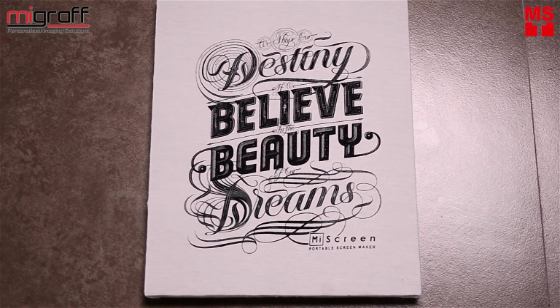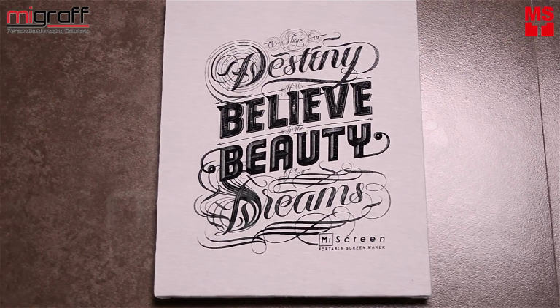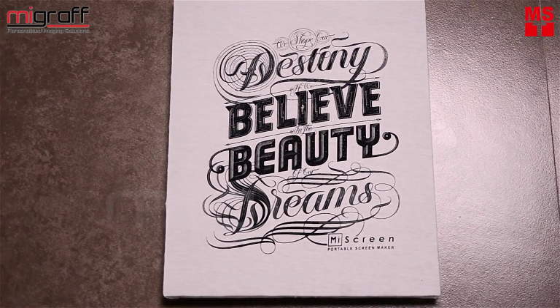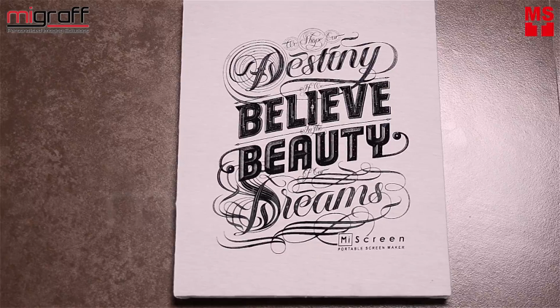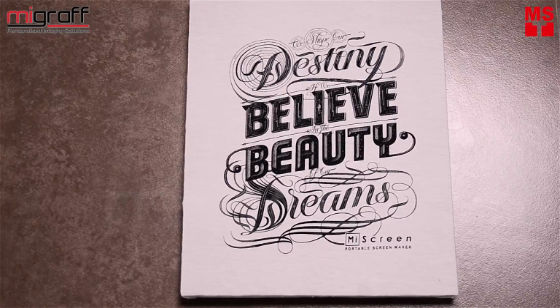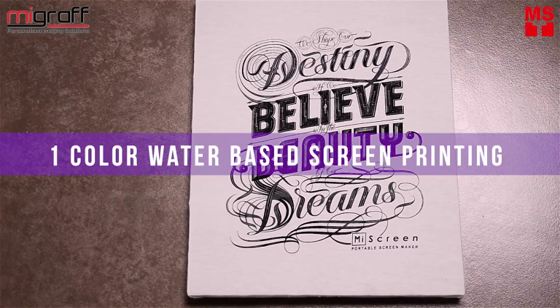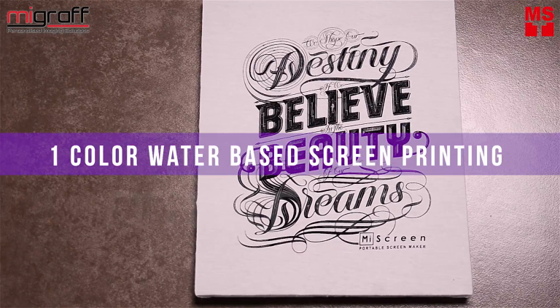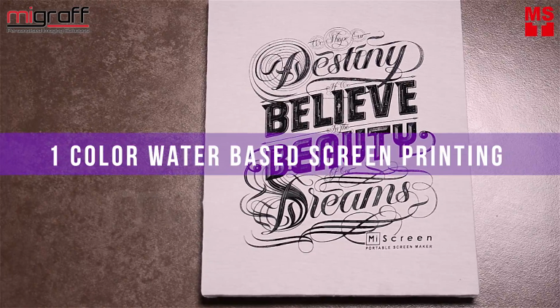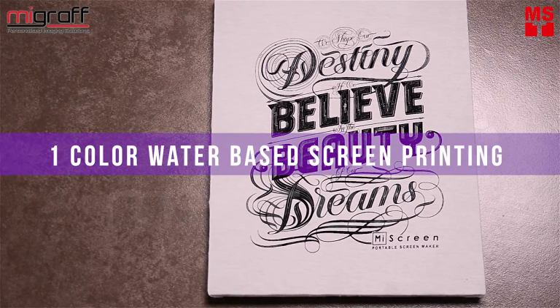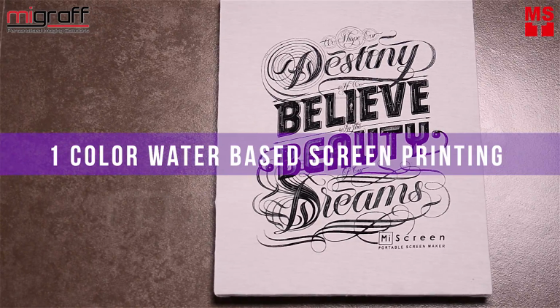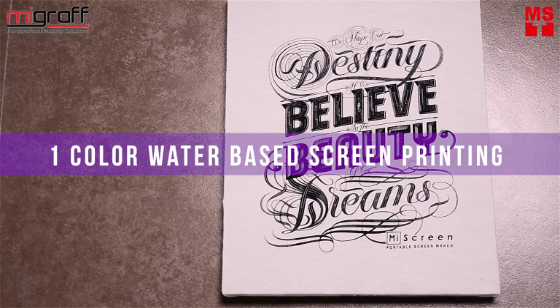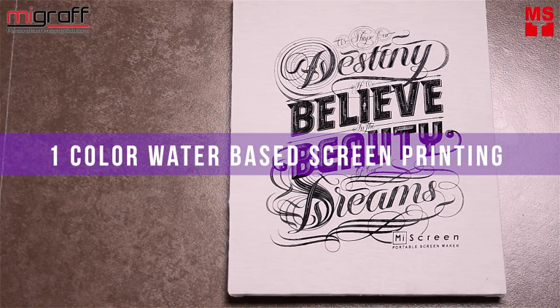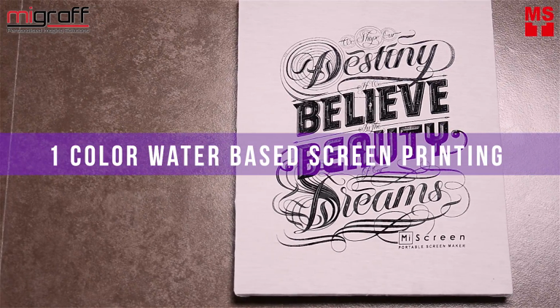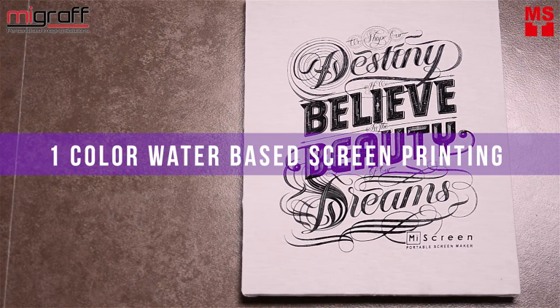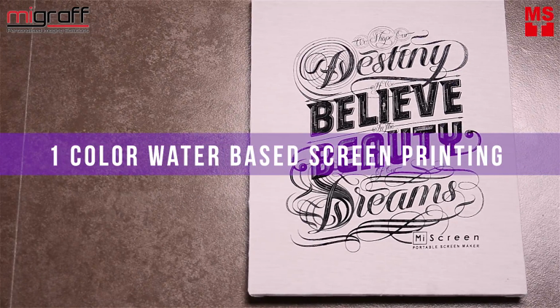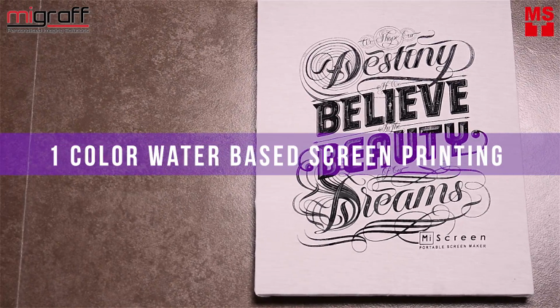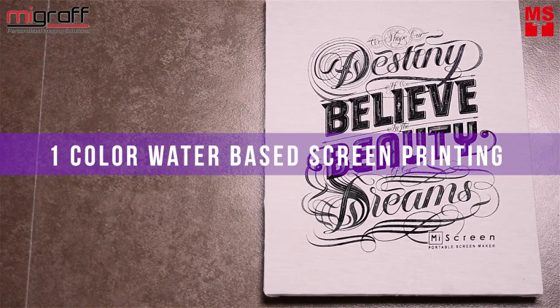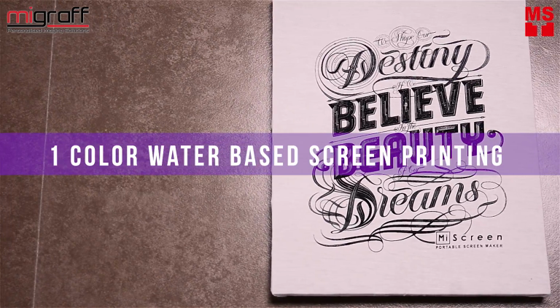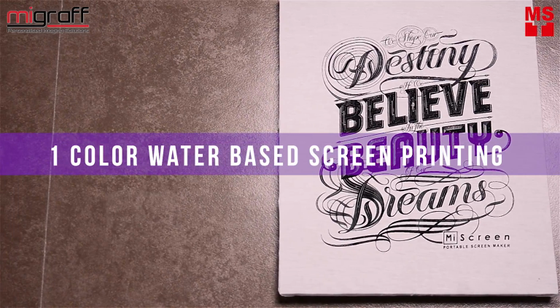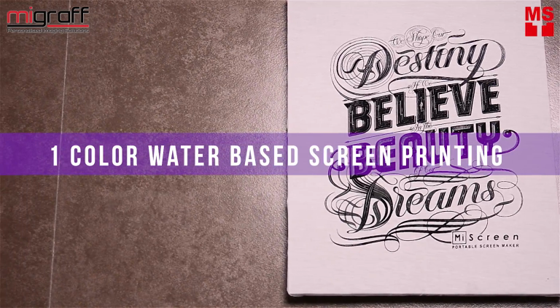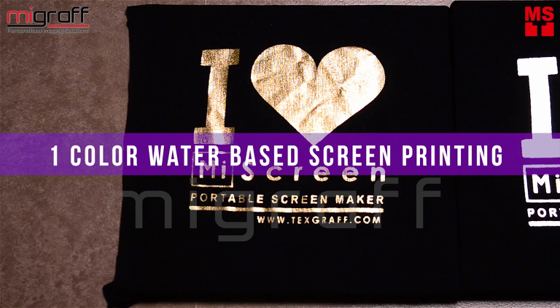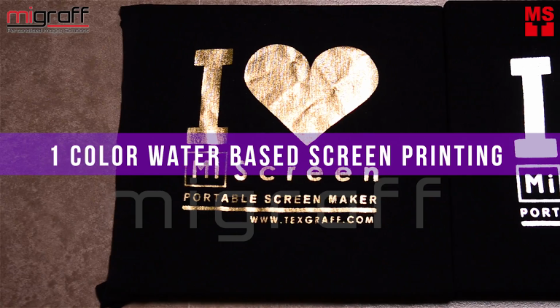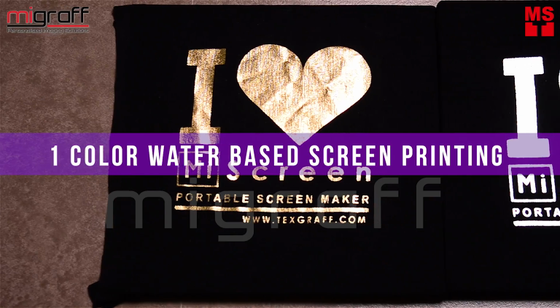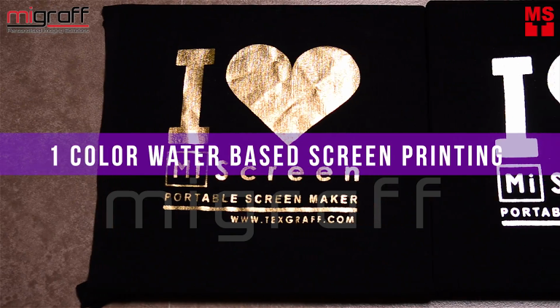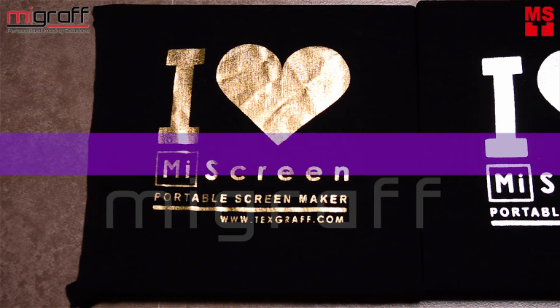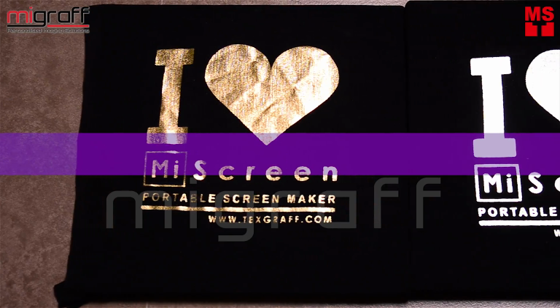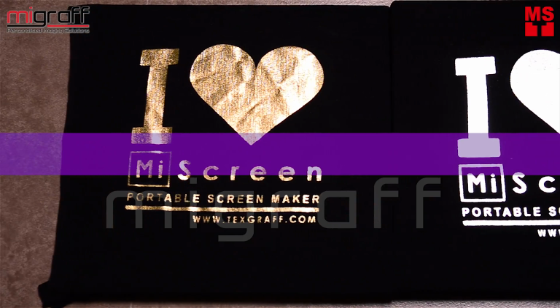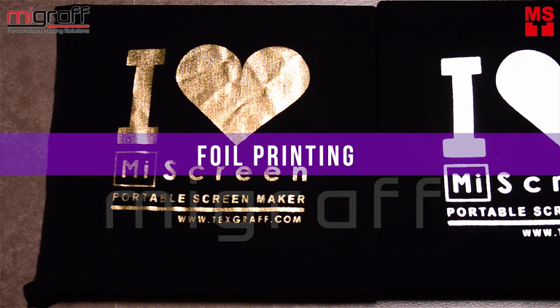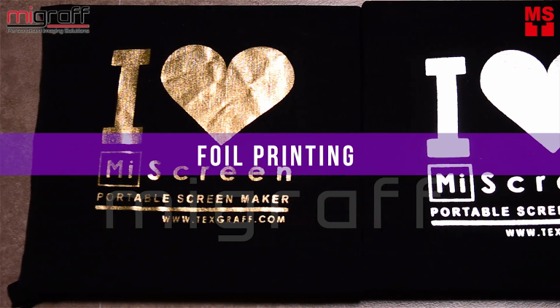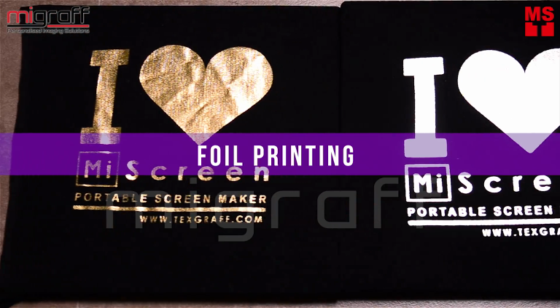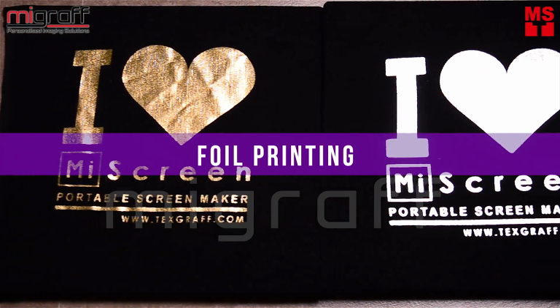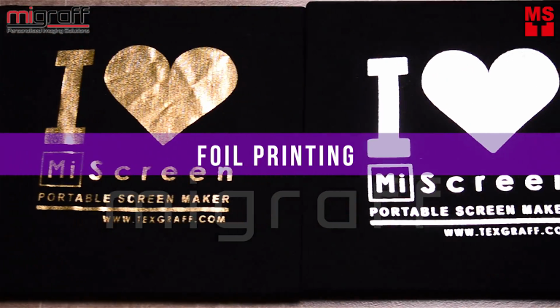In this video, we're going to show you three different styles in screen printing using the MyScreen.